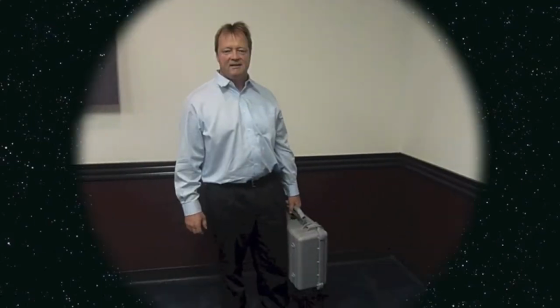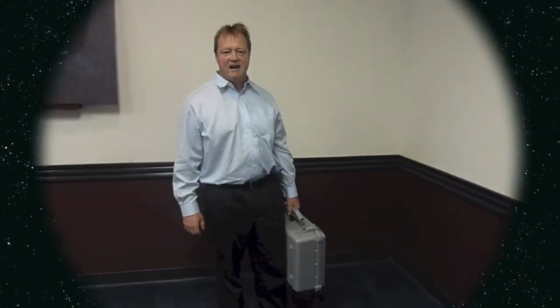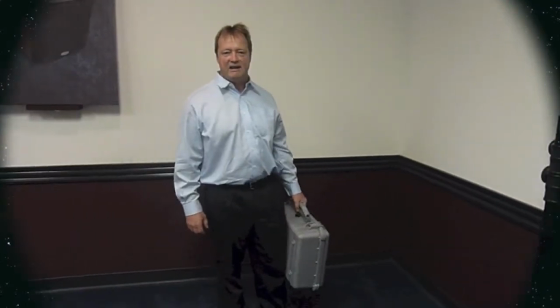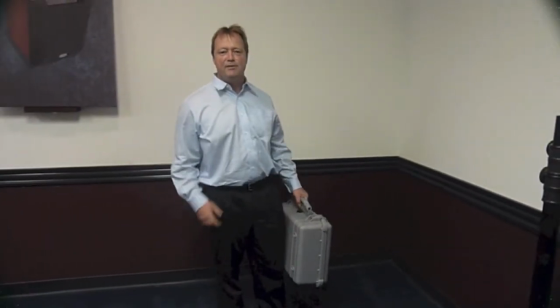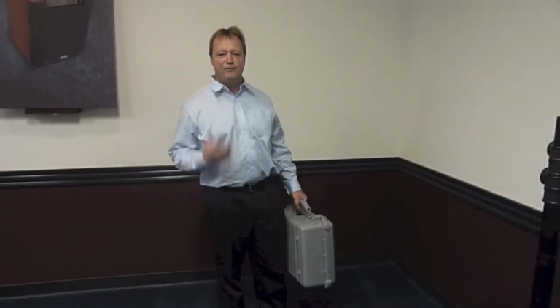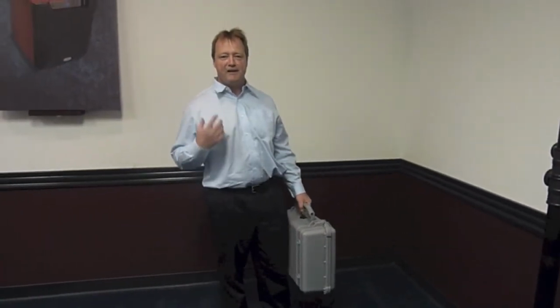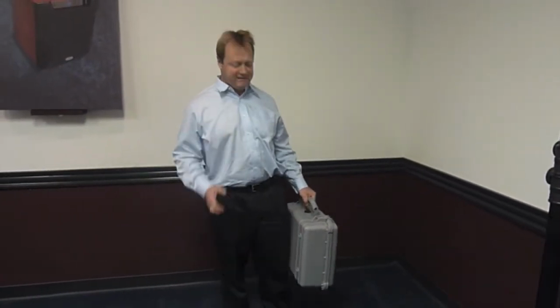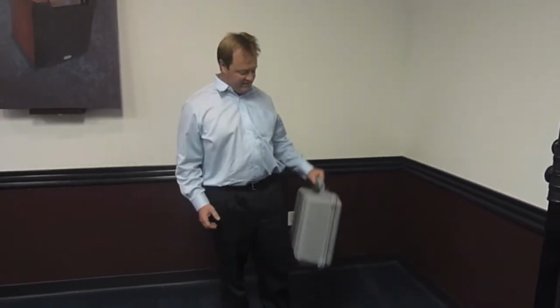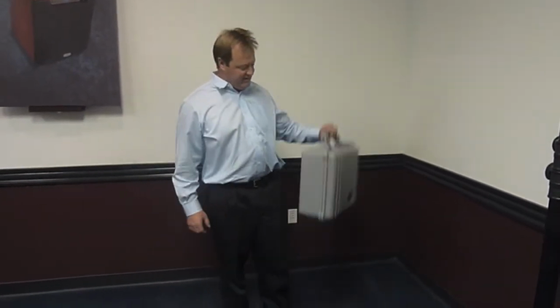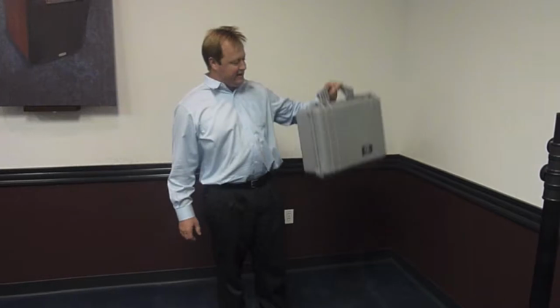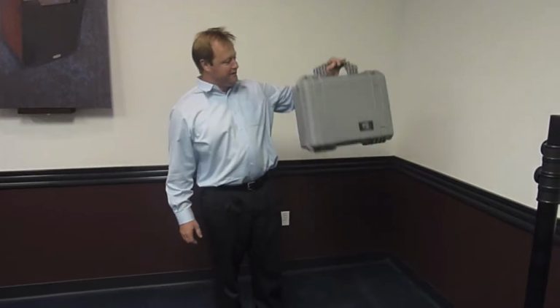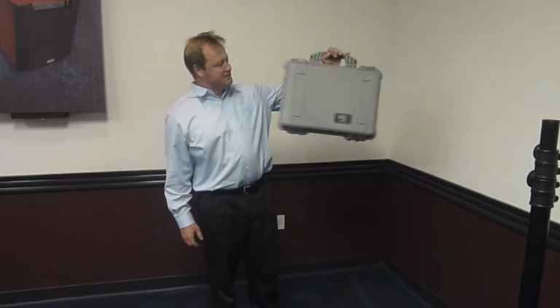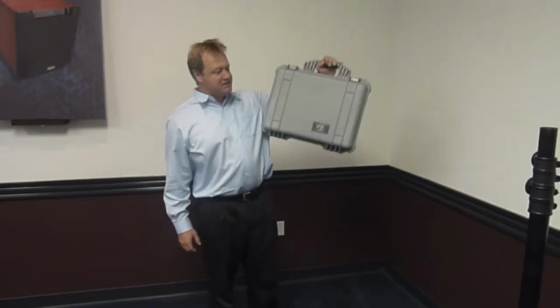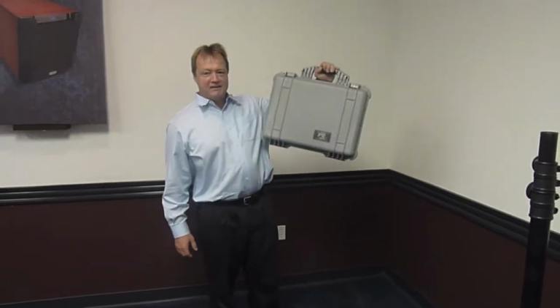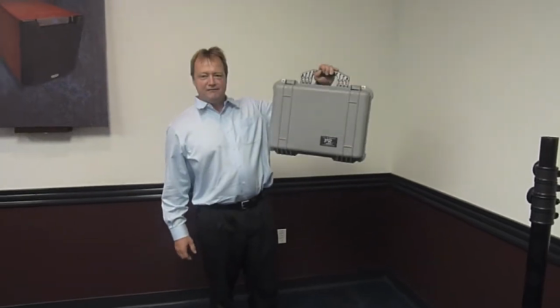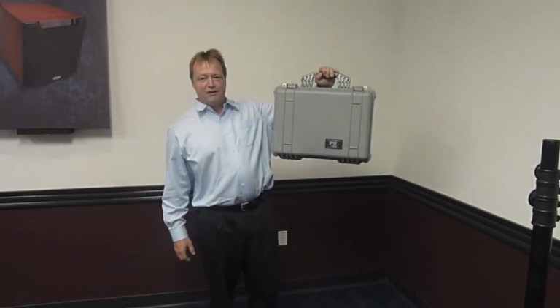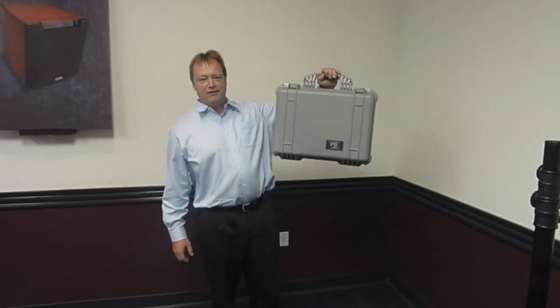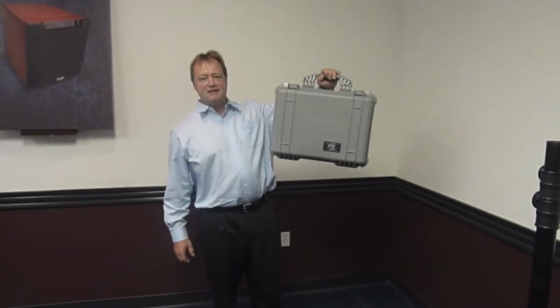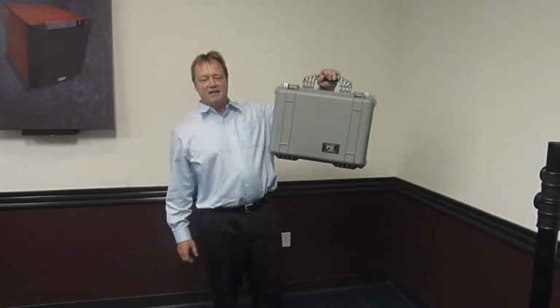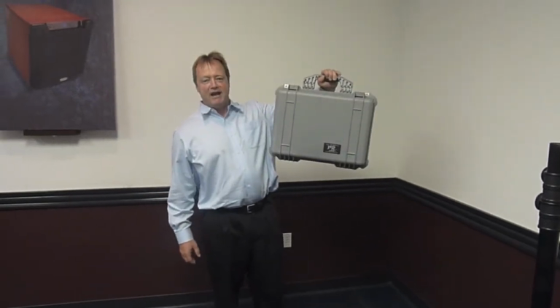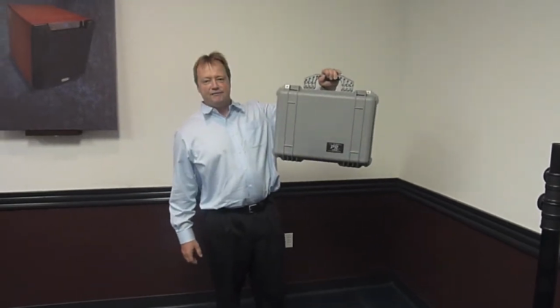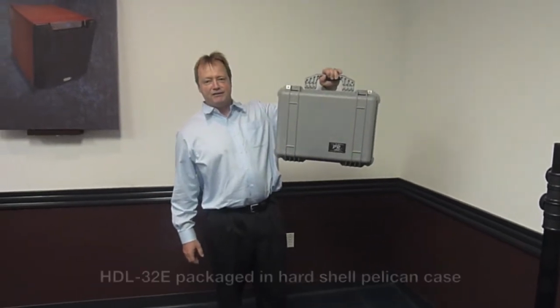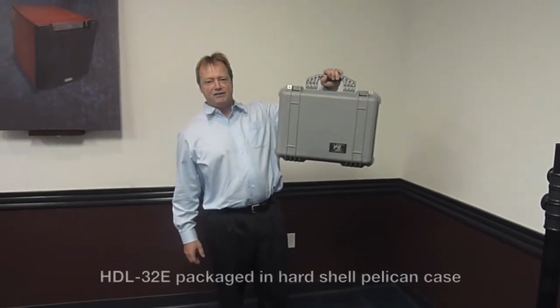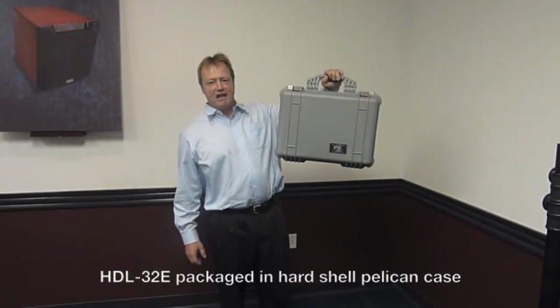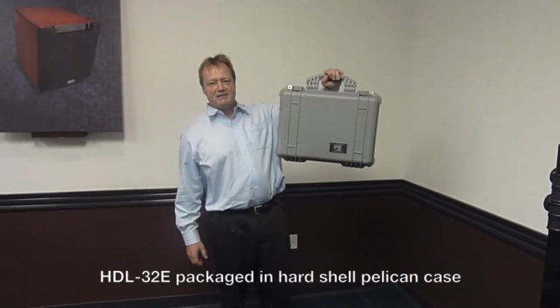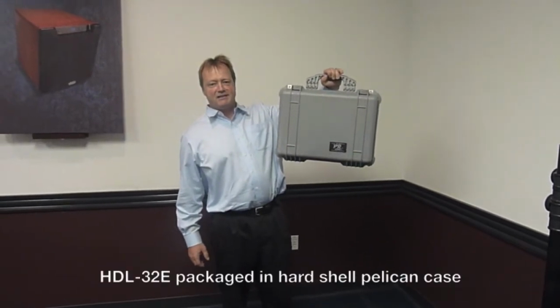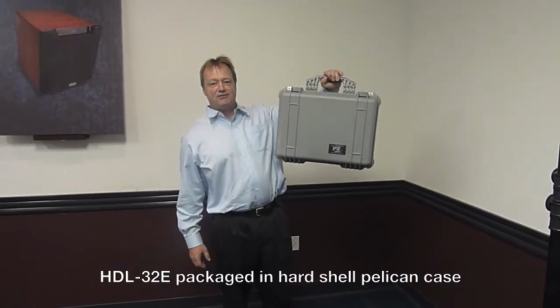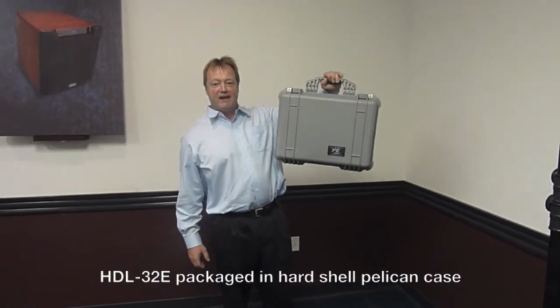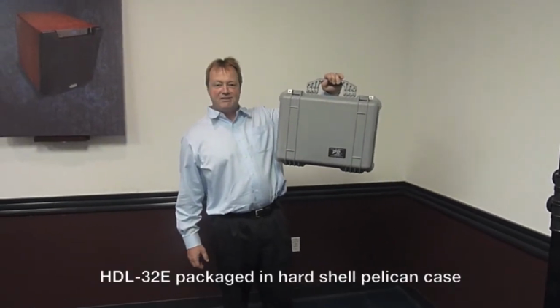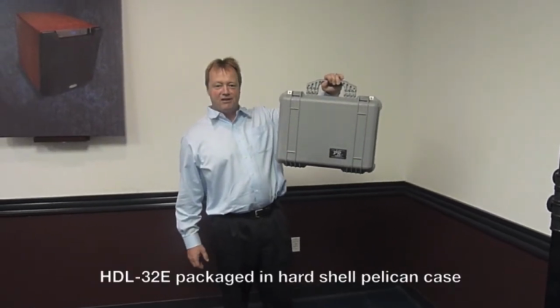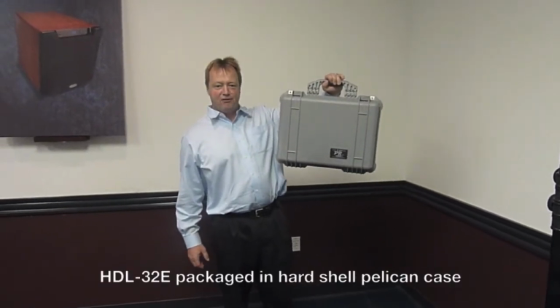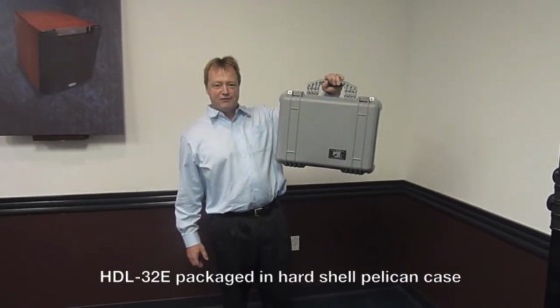Hi, I'm Wolfgang and this is the Velodyne high-definition LiDAR sensor HDL-32.